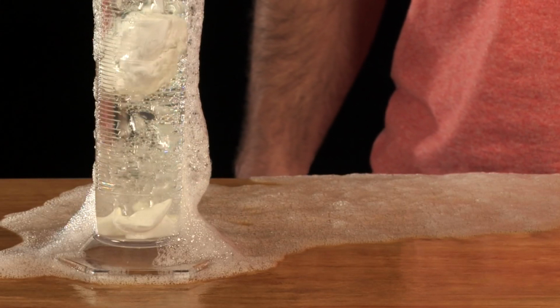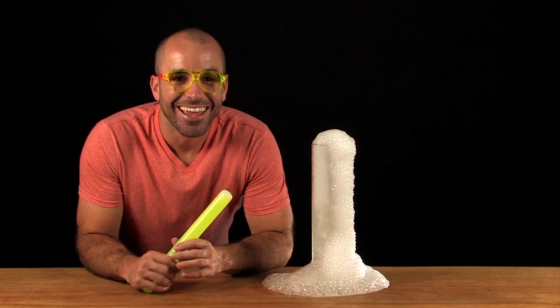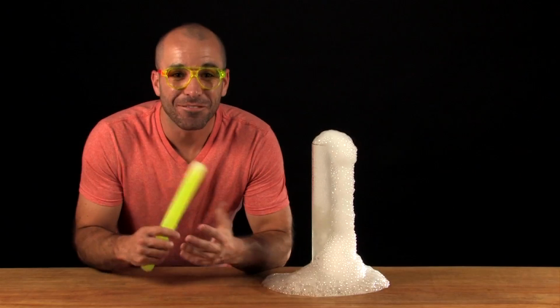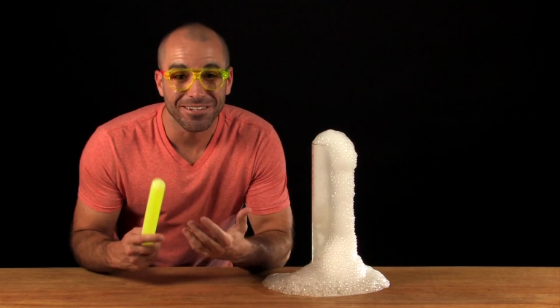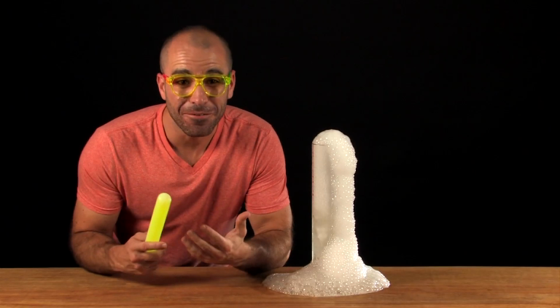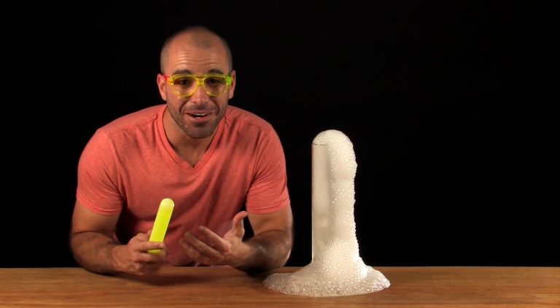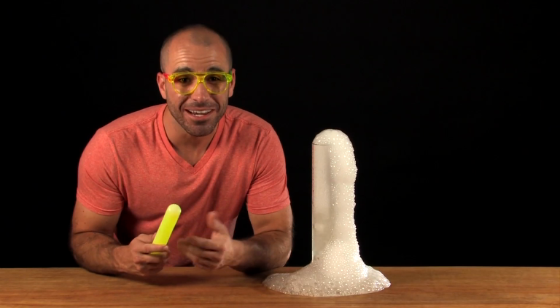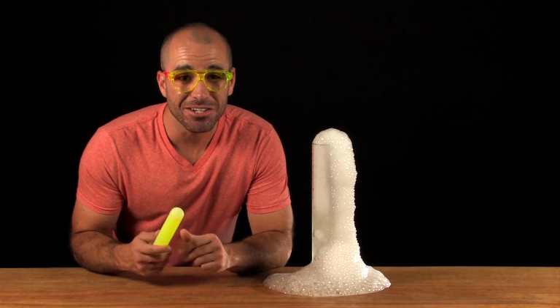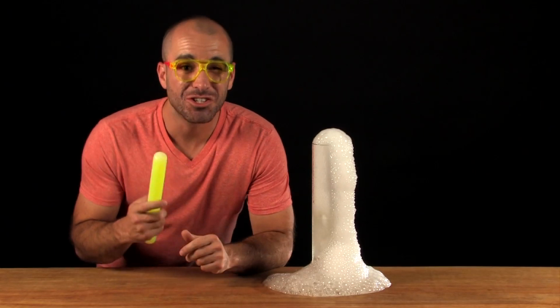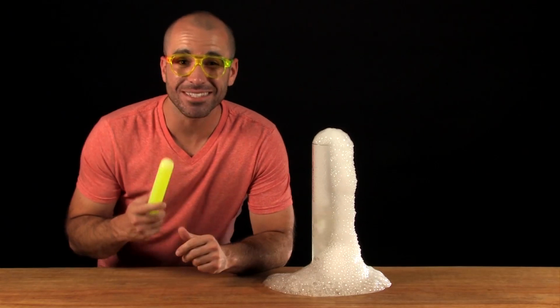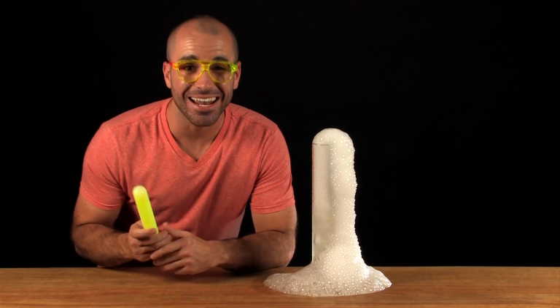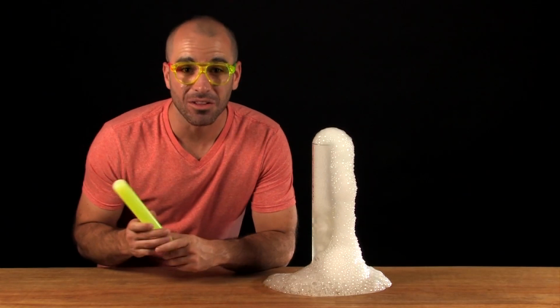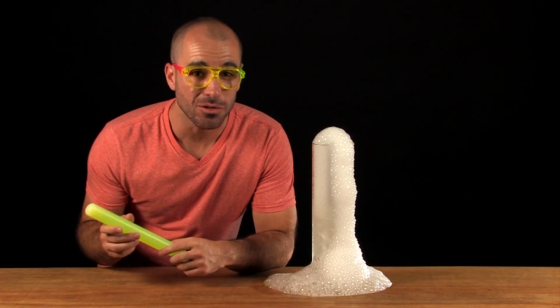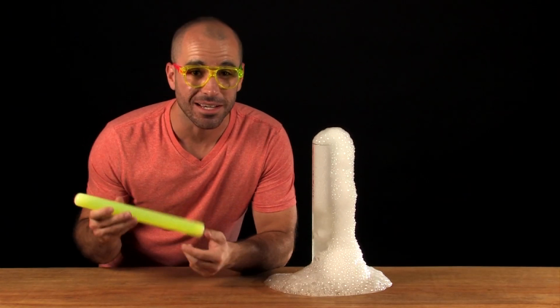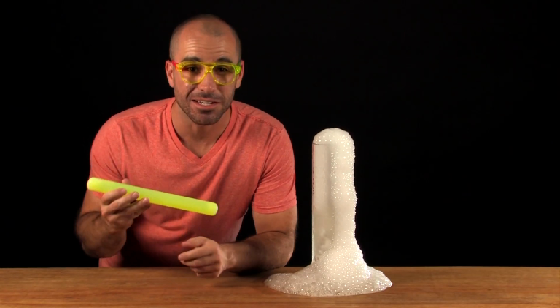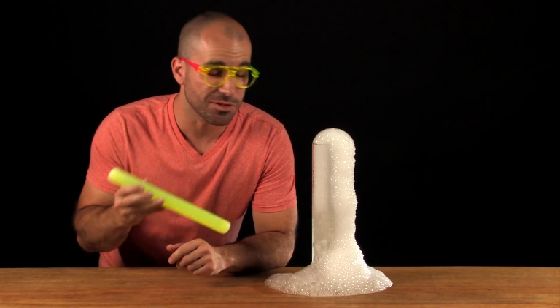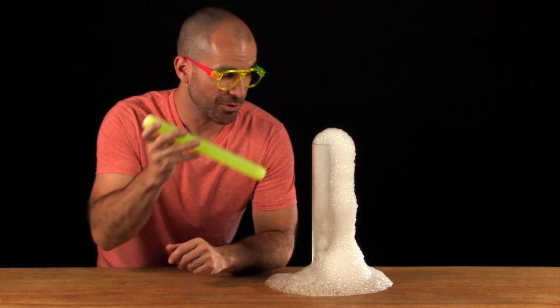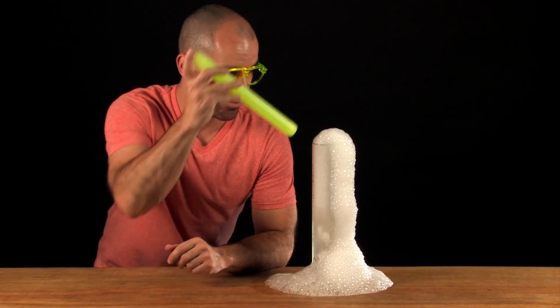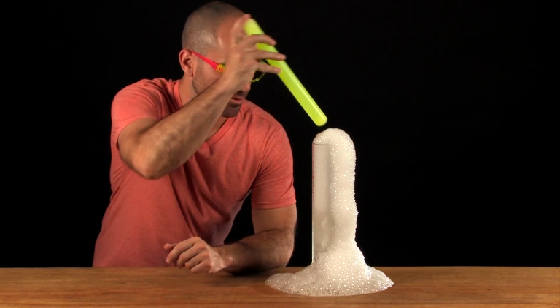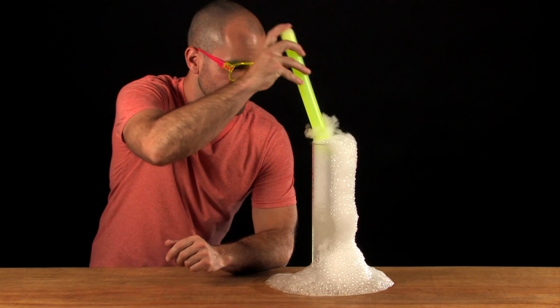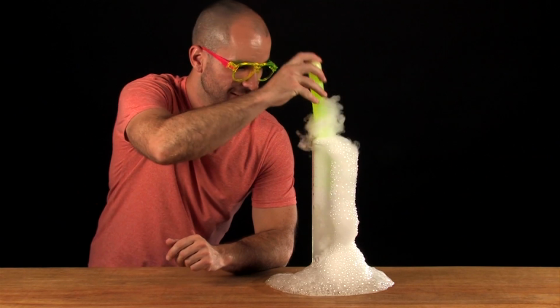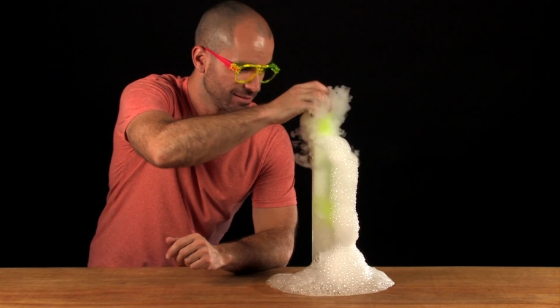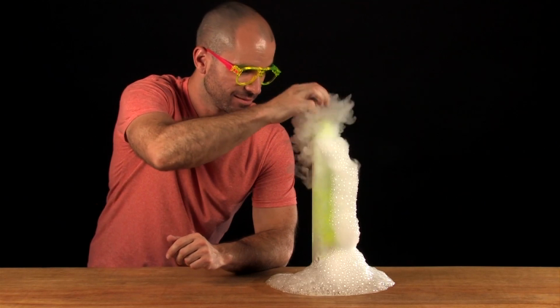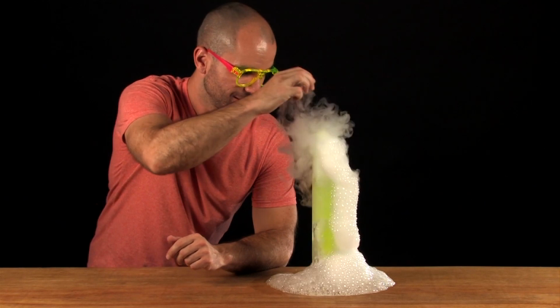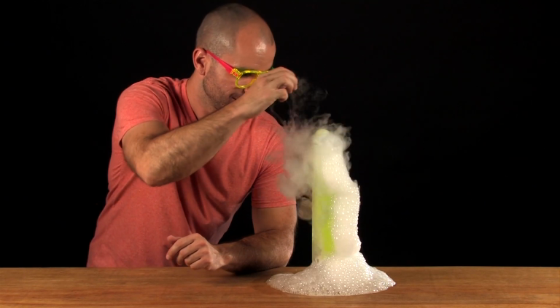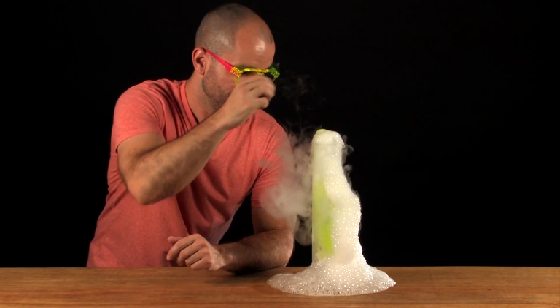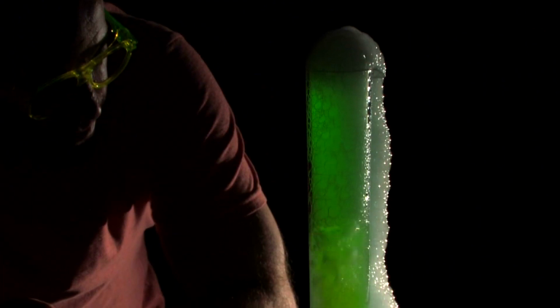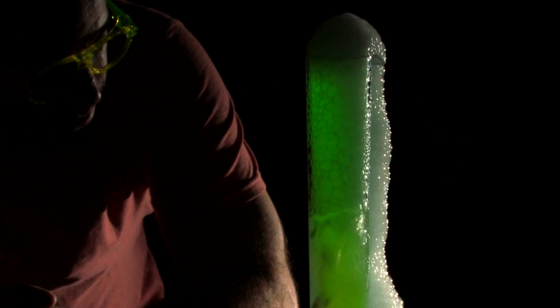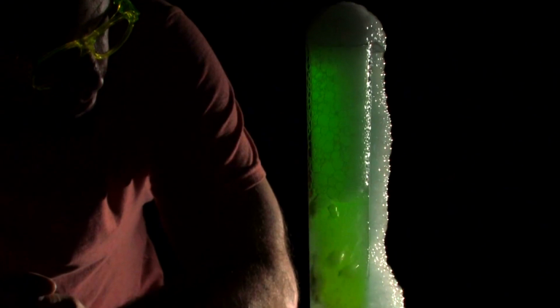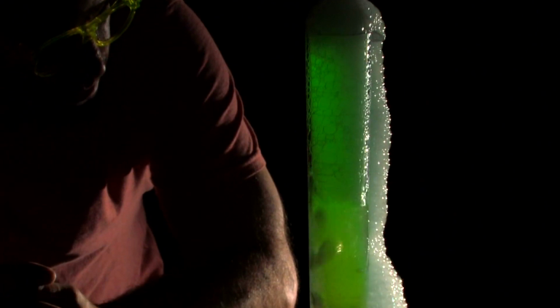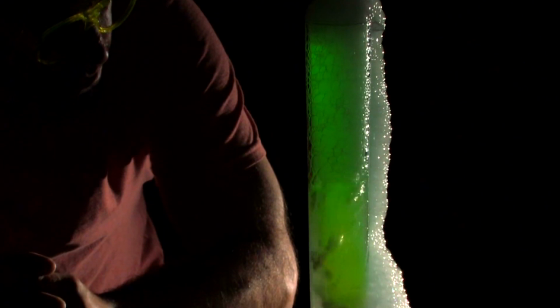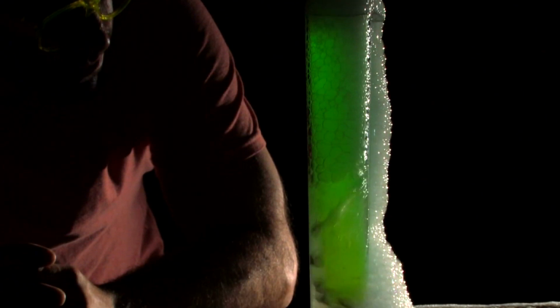For a different variation, just add a glow stick to your smoking bubbles. That is so cool.